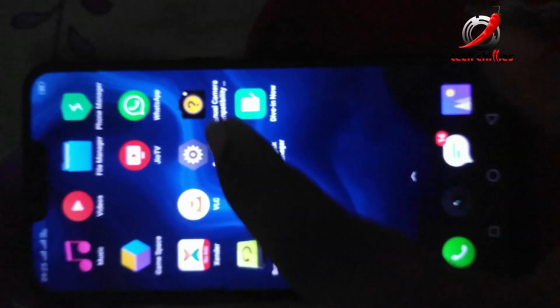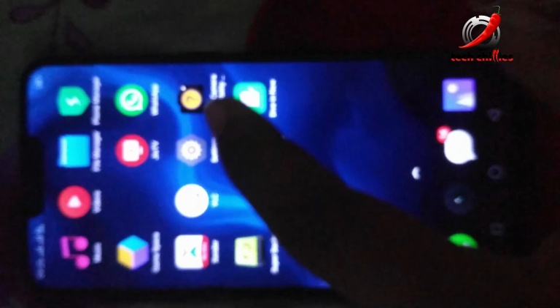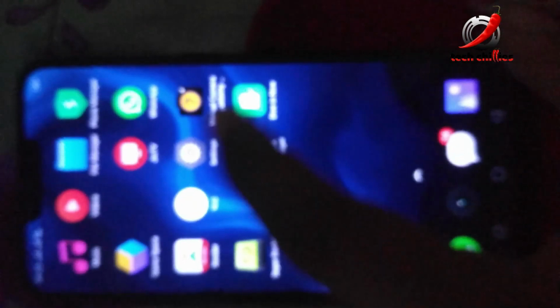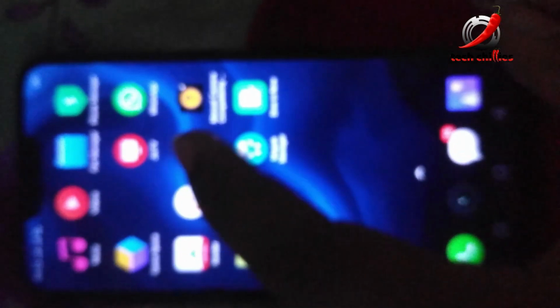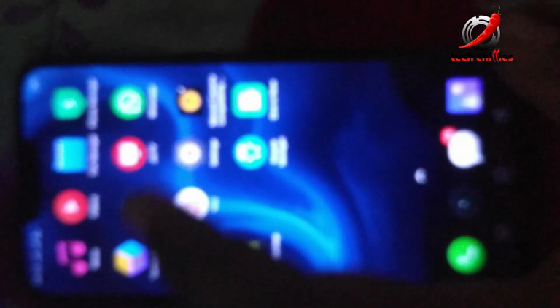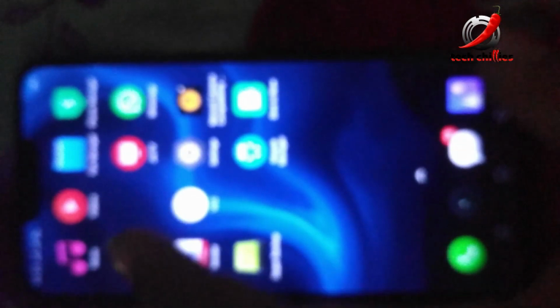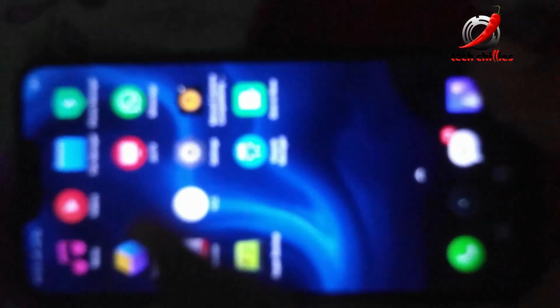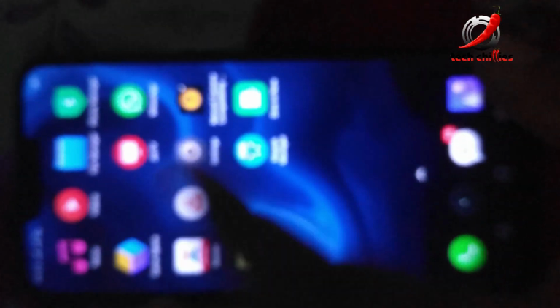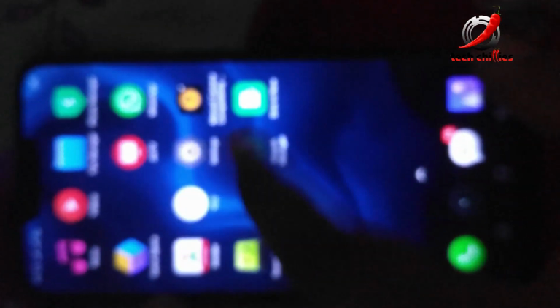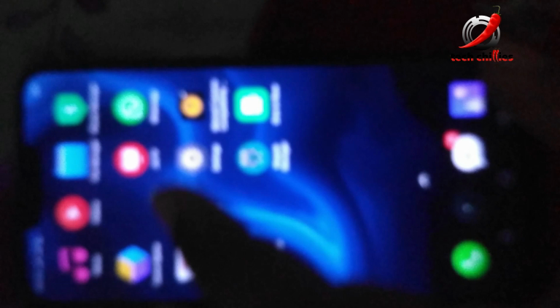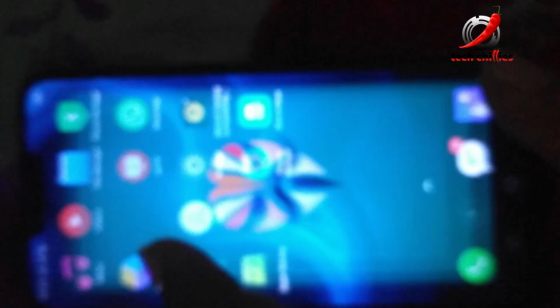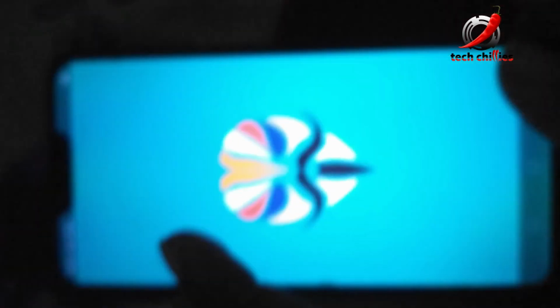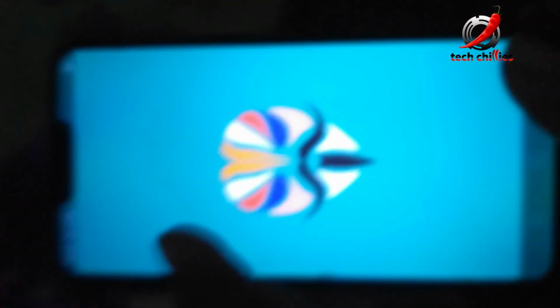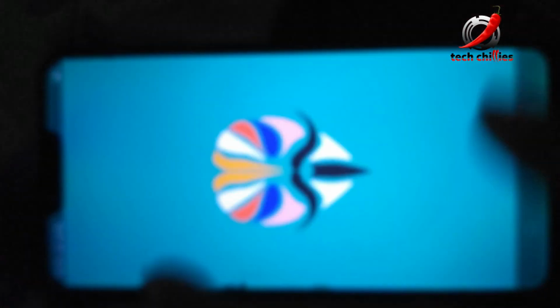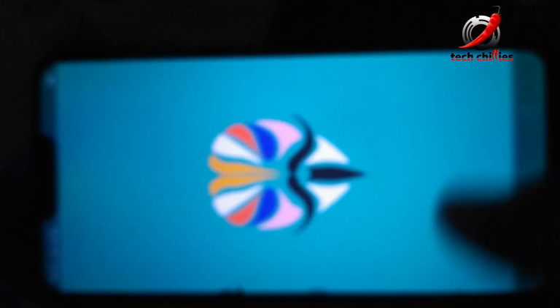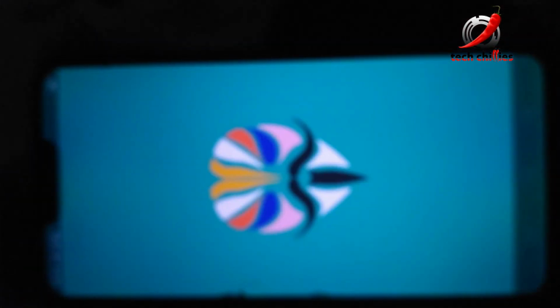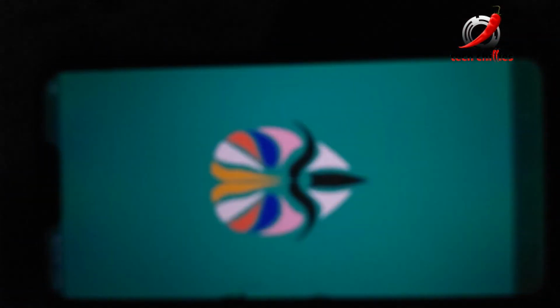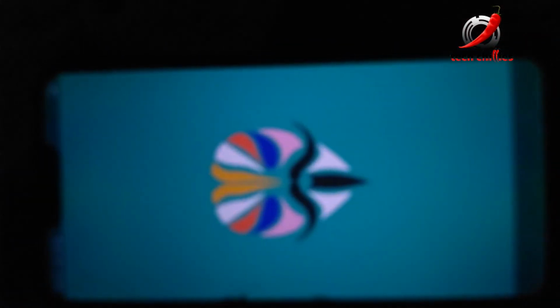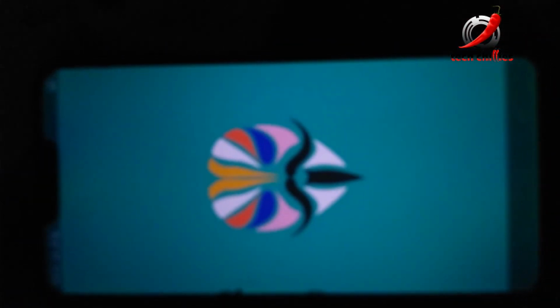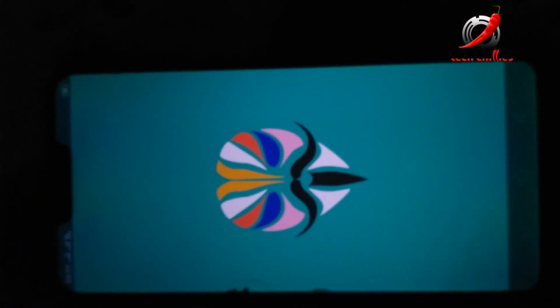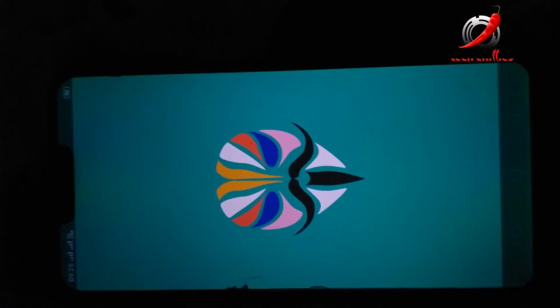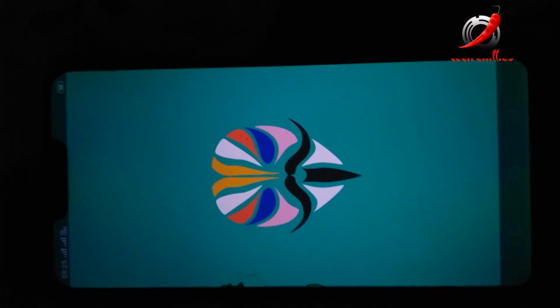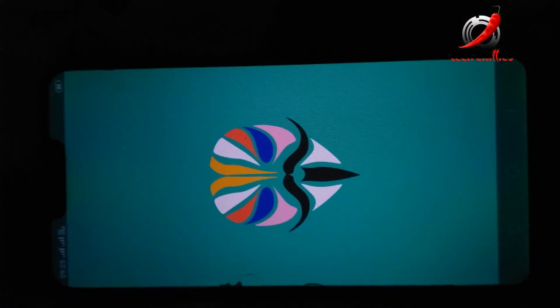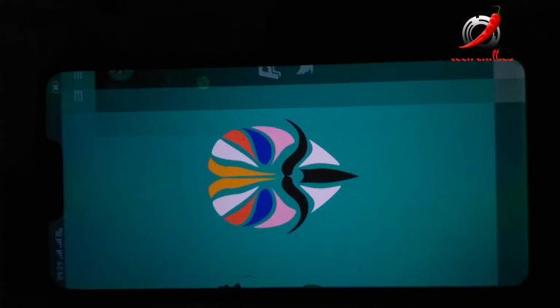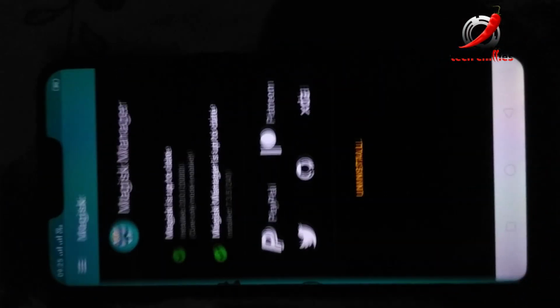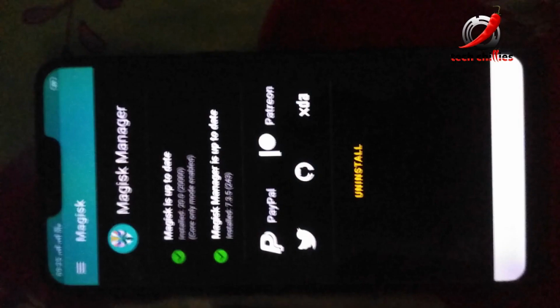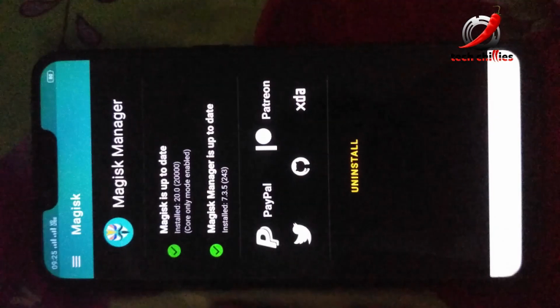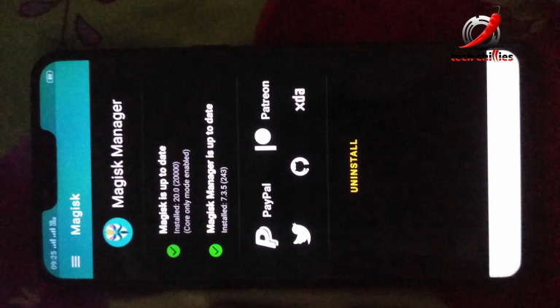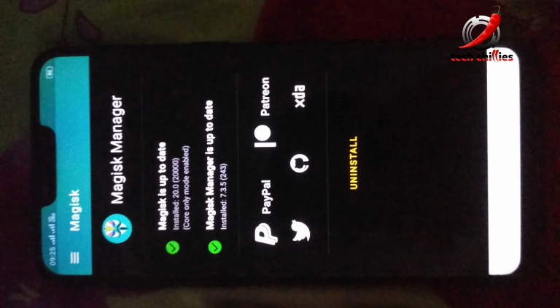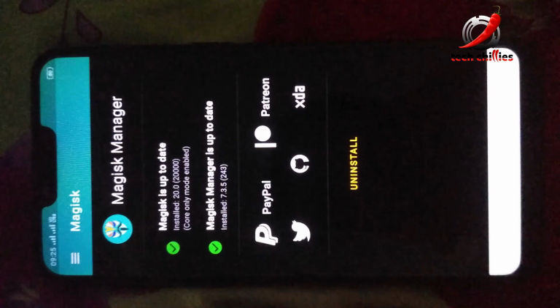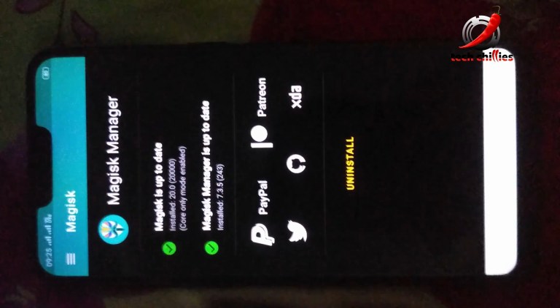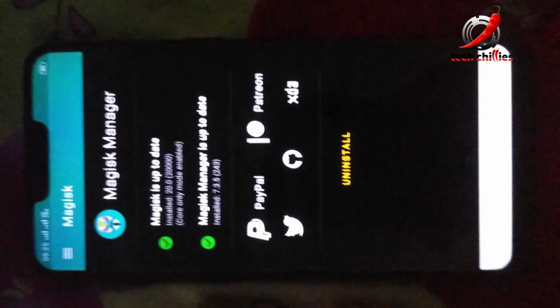As you can see, my root isn't lost after the reboot. So this method works.